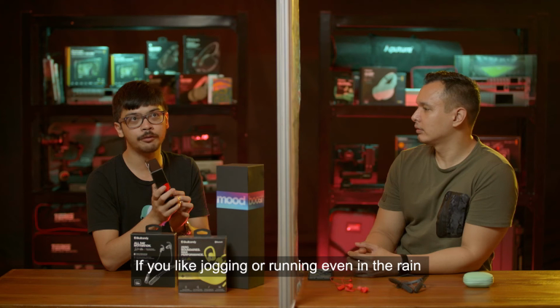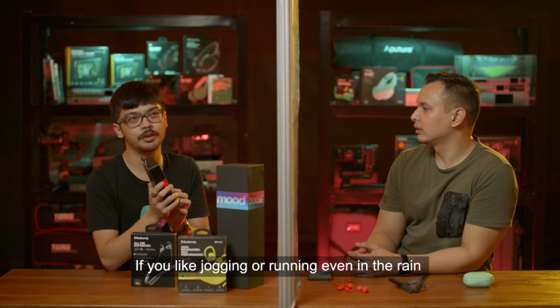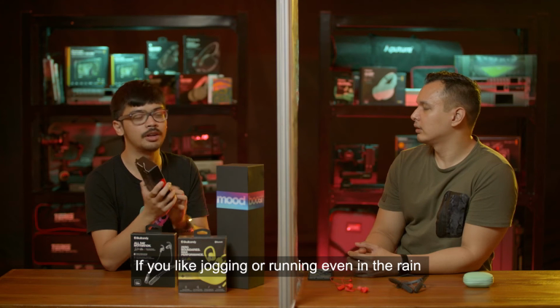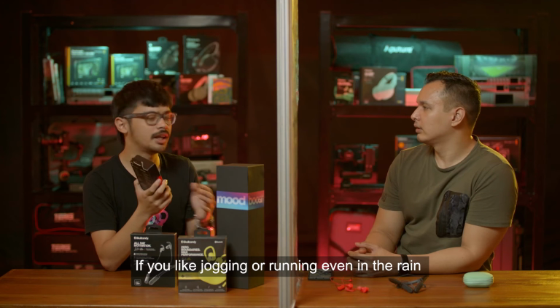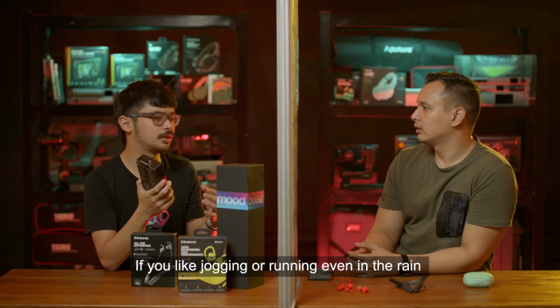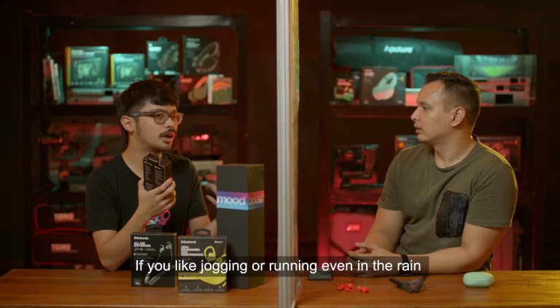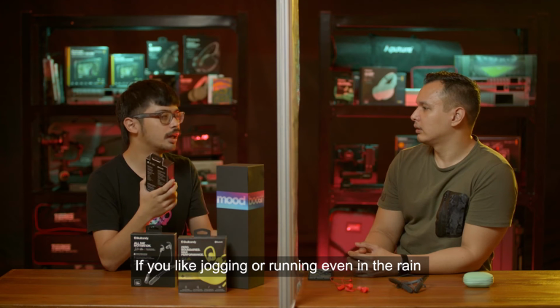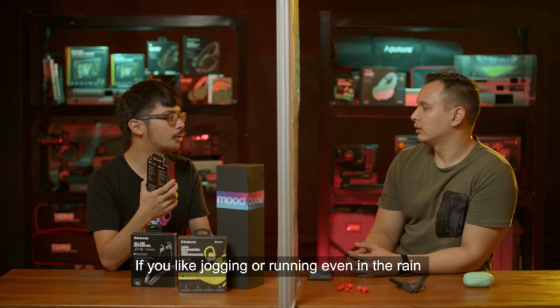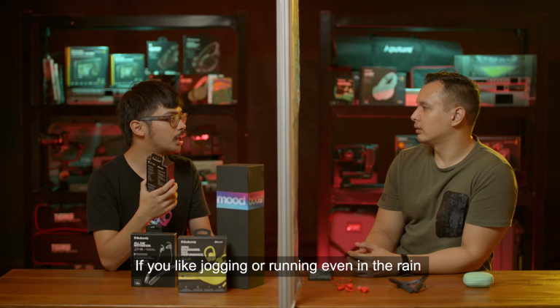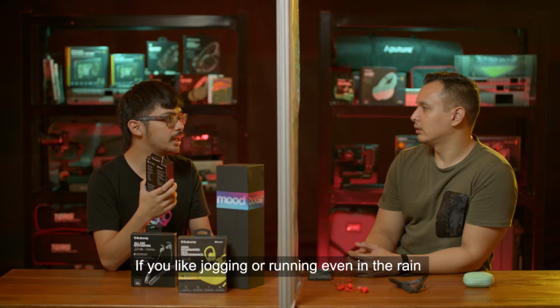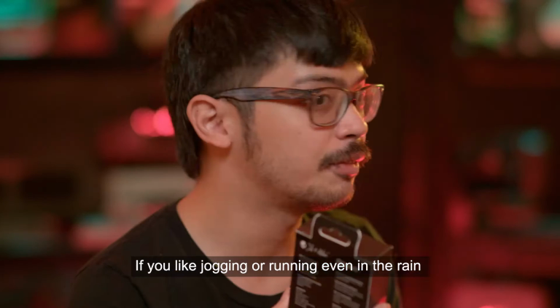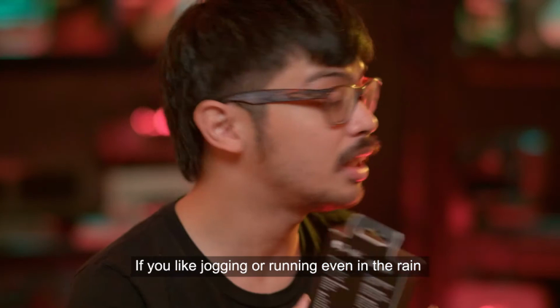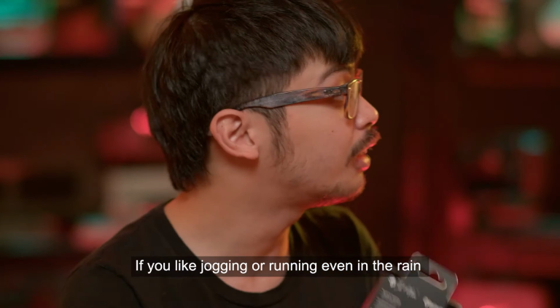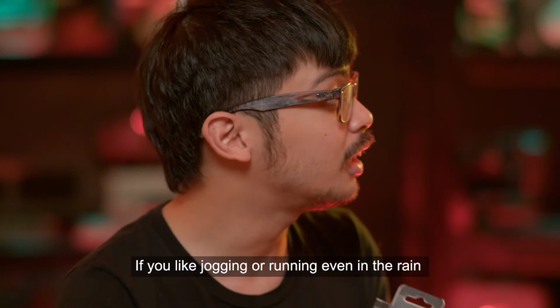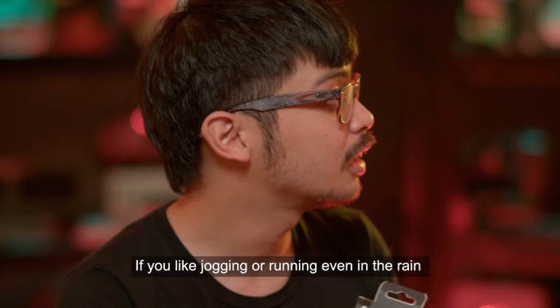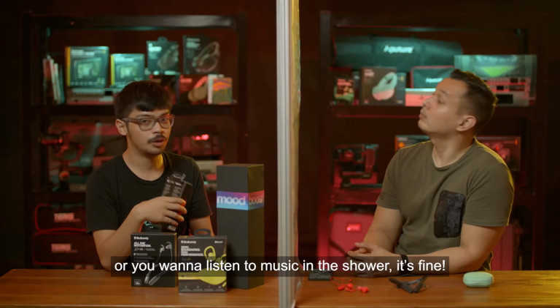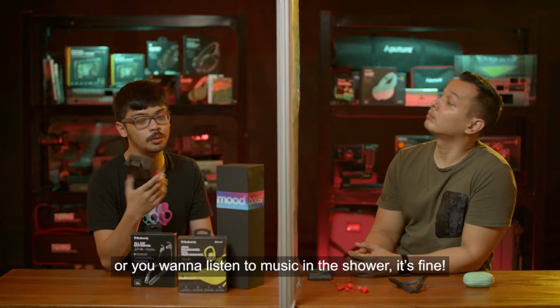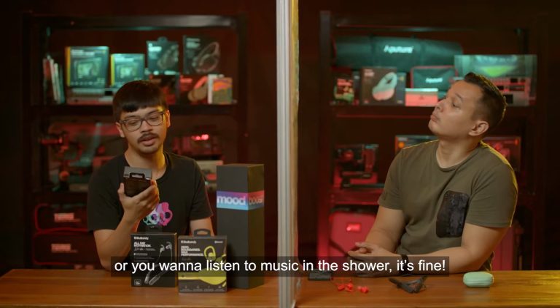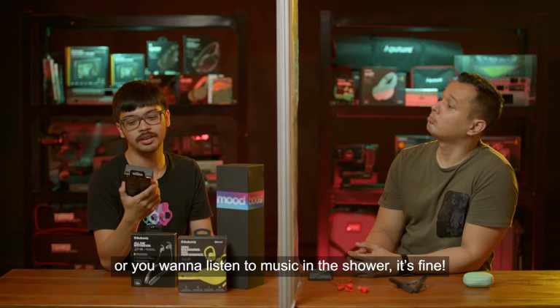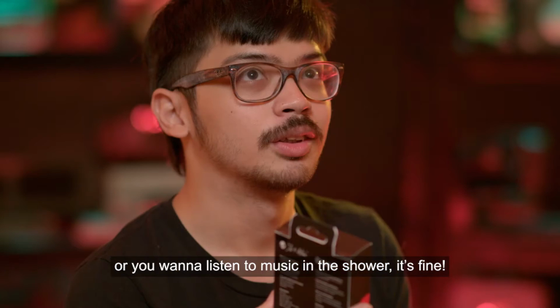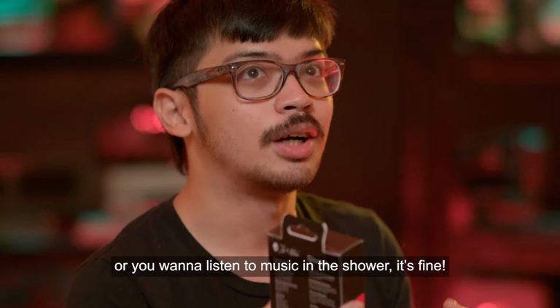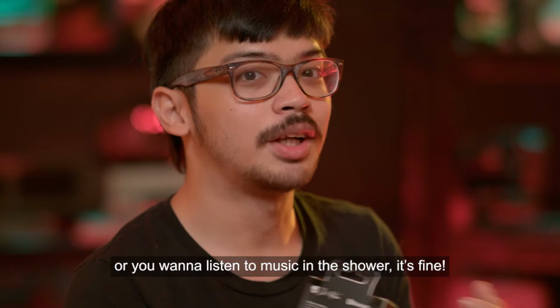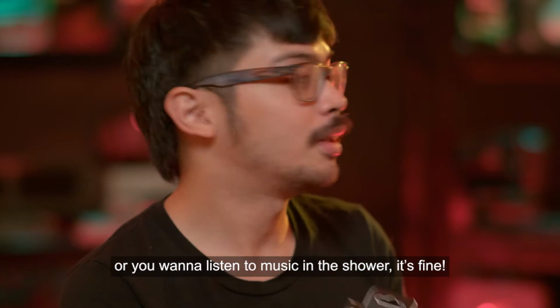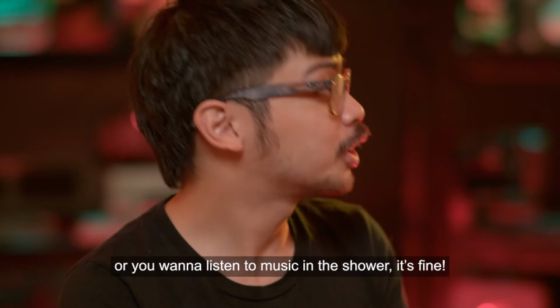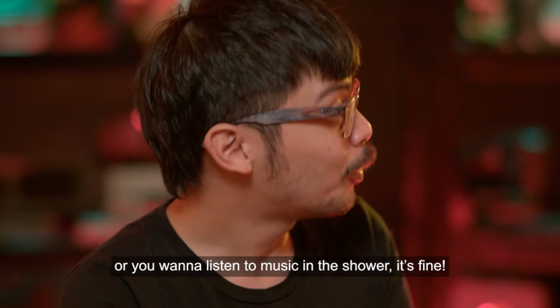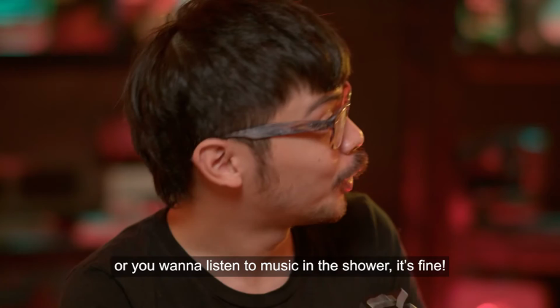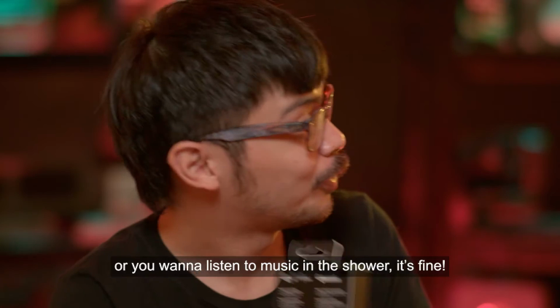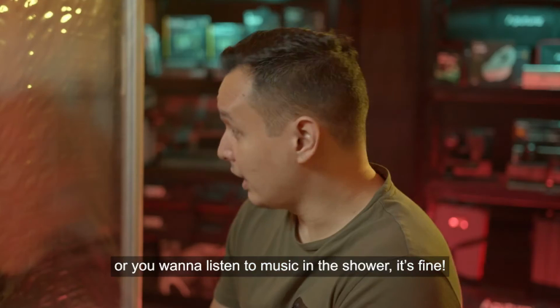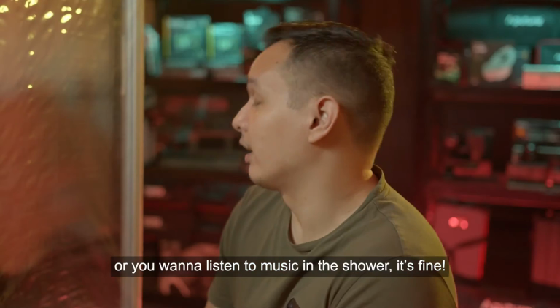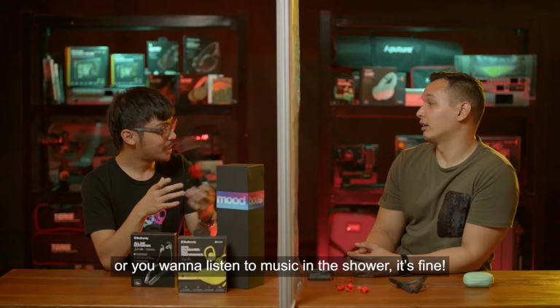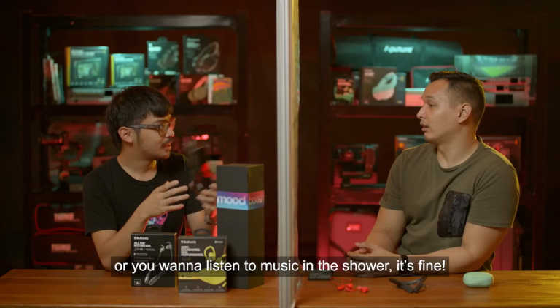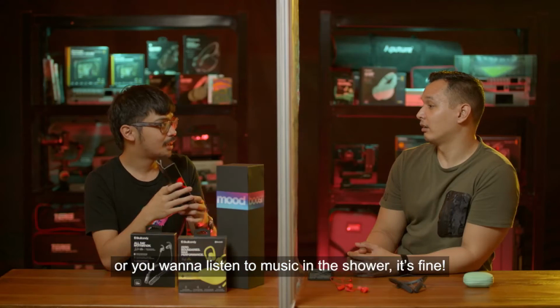If you're jogging or running even in the rain, or you want a sound trip in the shower, it's fine.